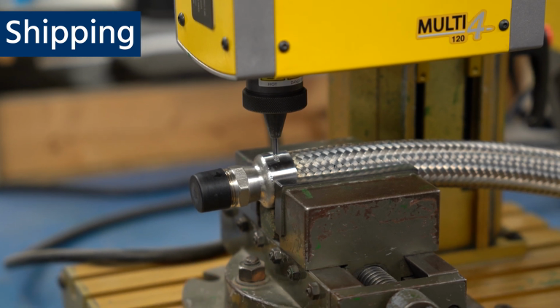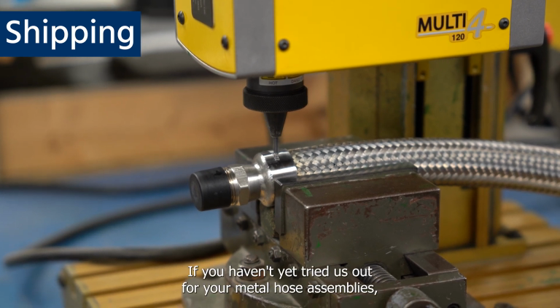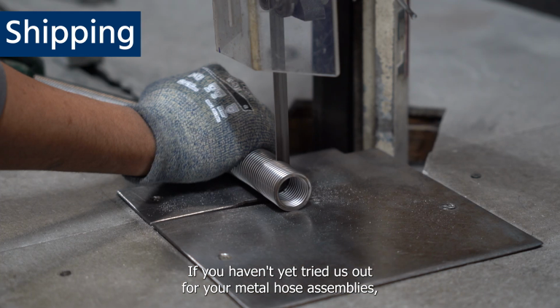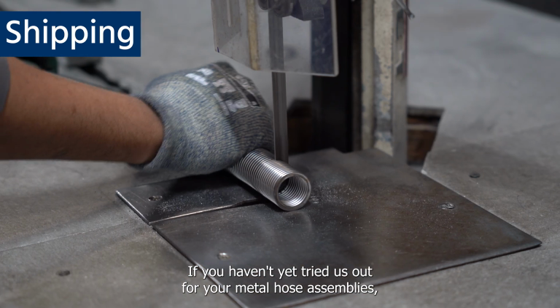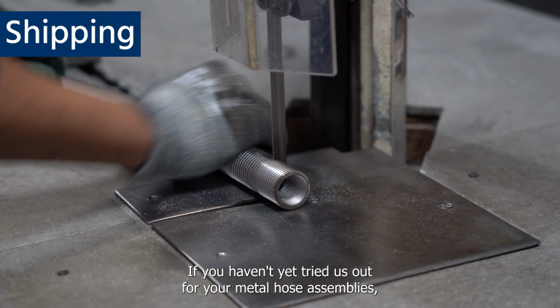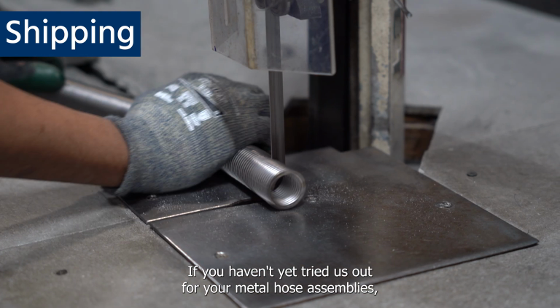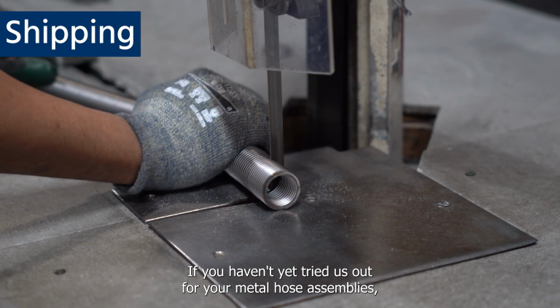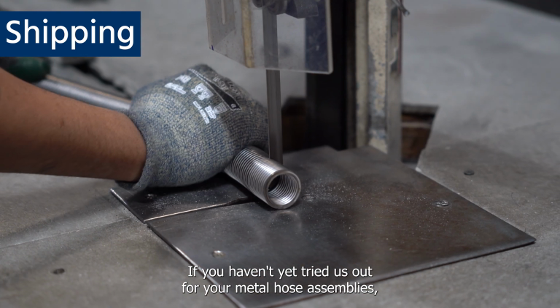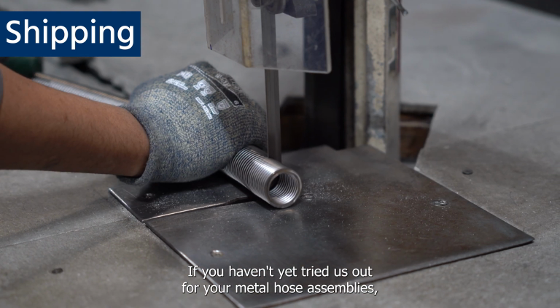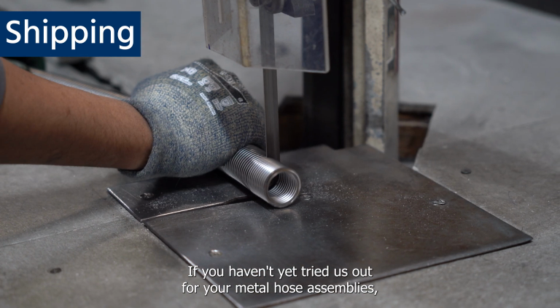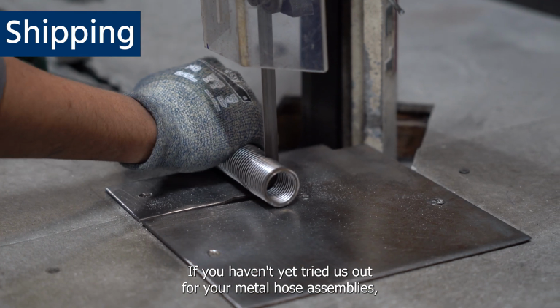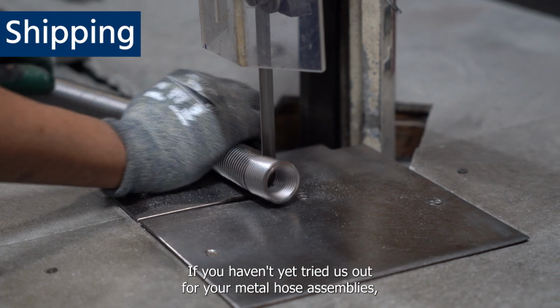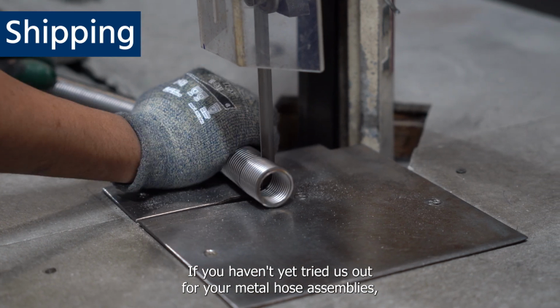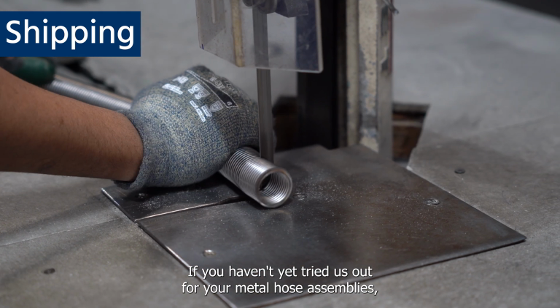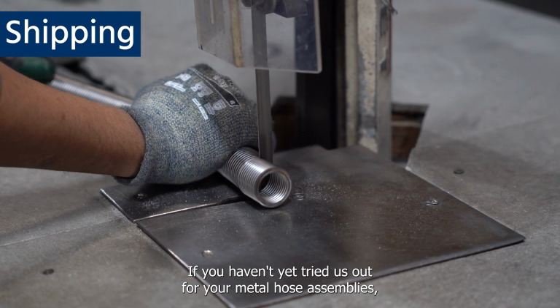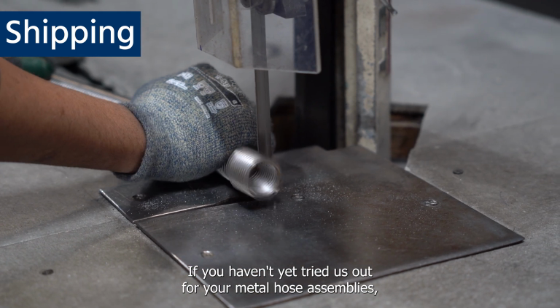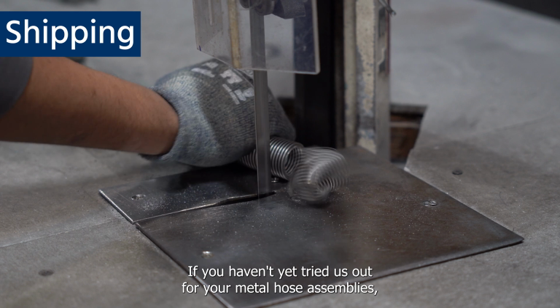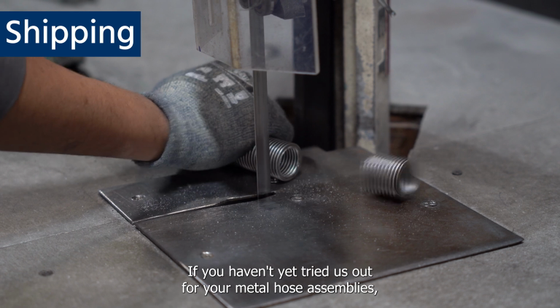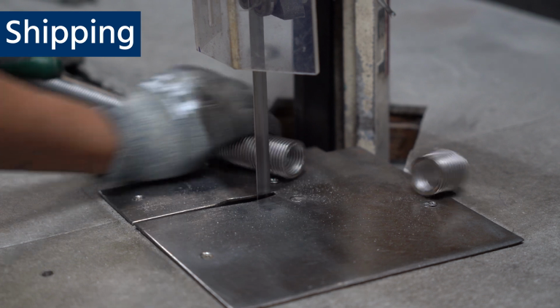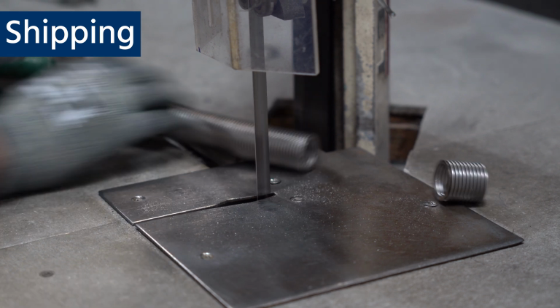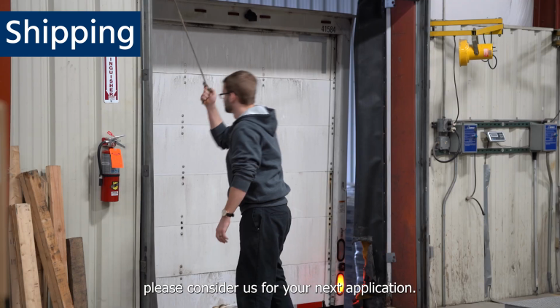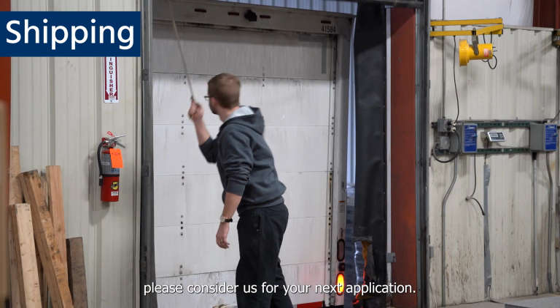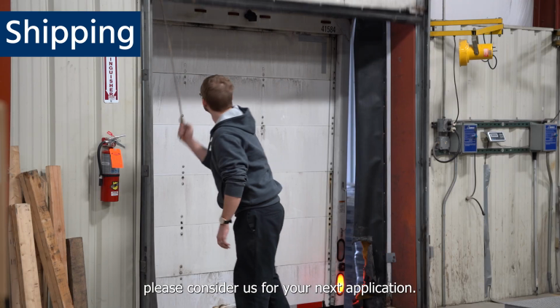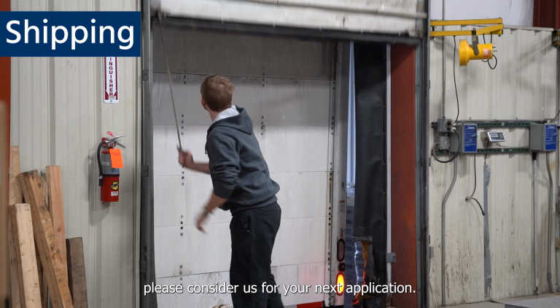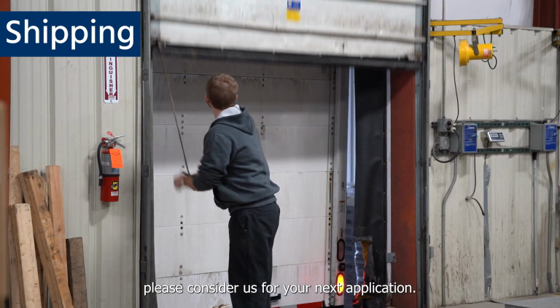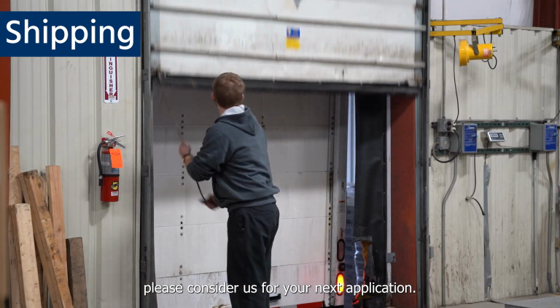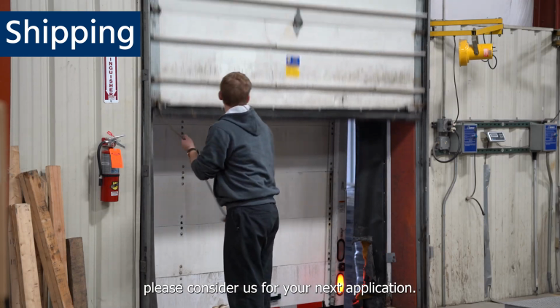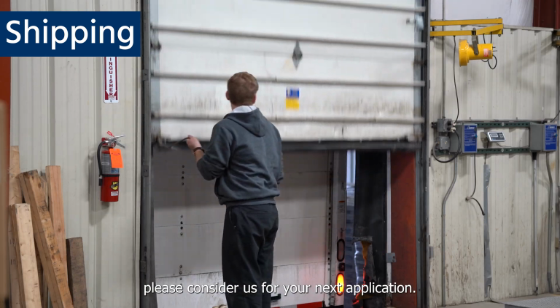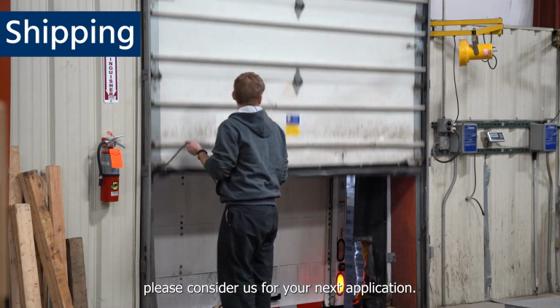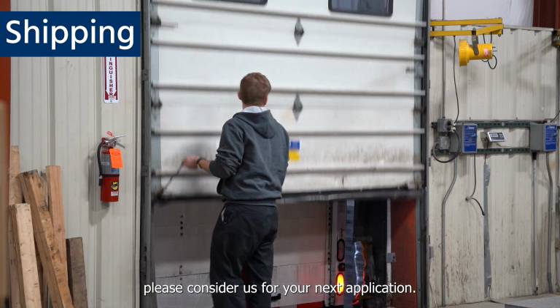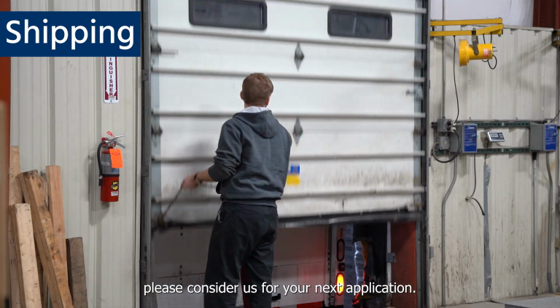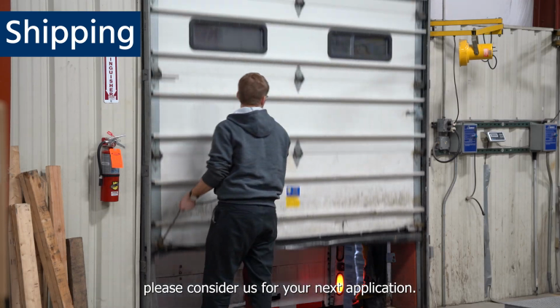If you haven't yet tried to solve for your metal hose assemblies, please consider us for your next application.